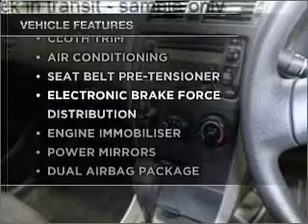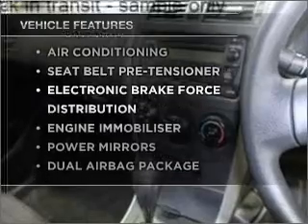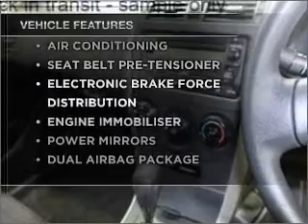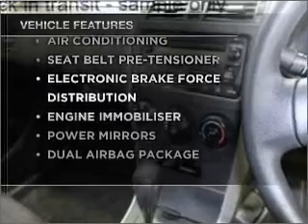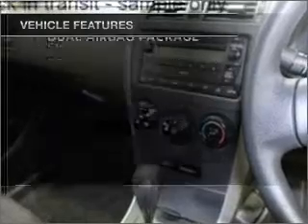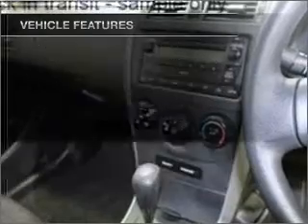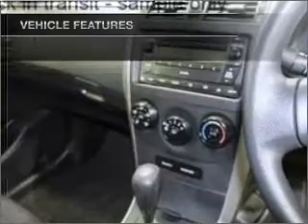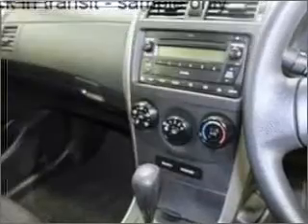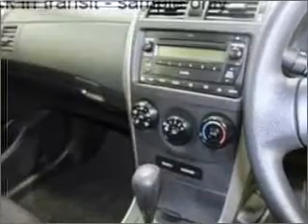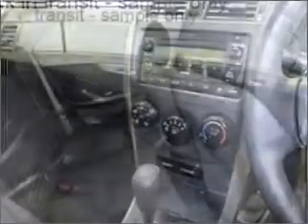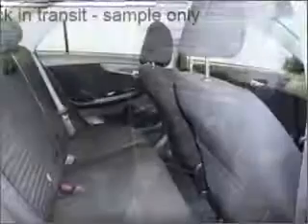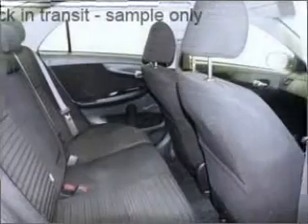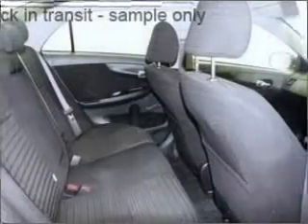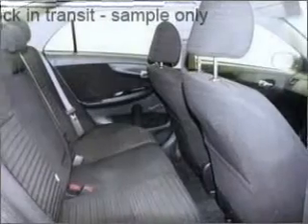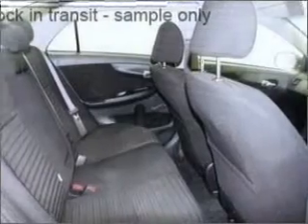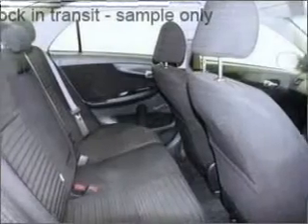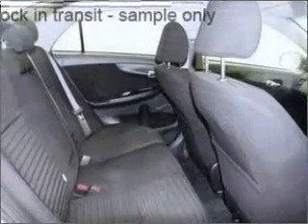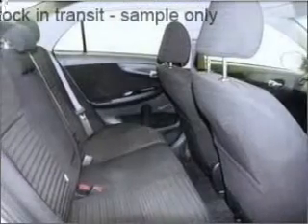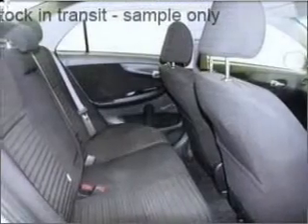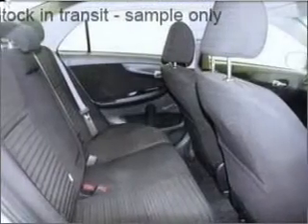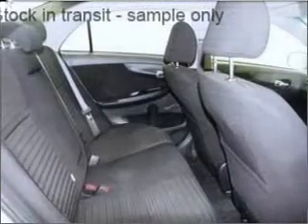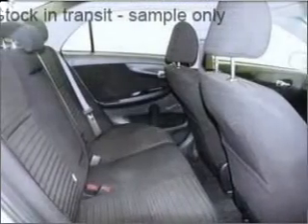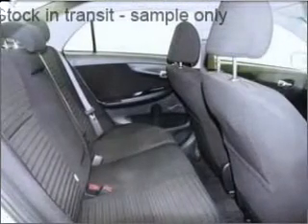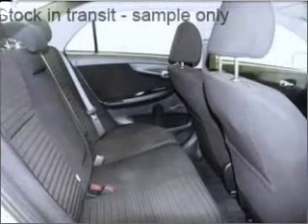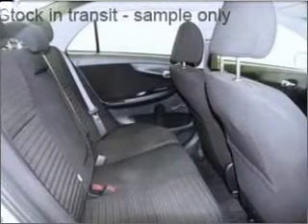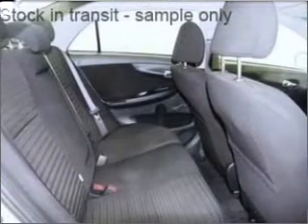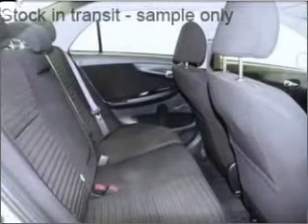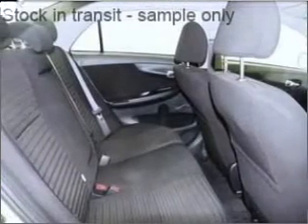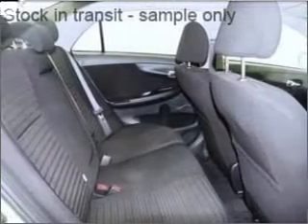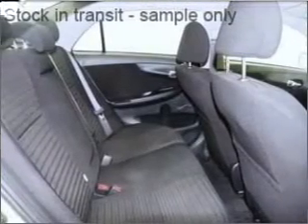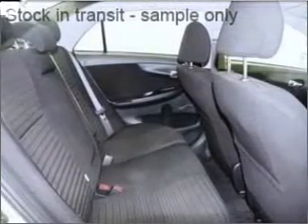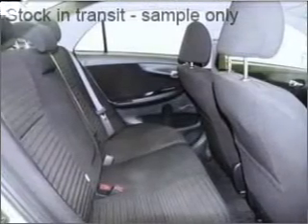Climate control, central locking, power windows, a CD player, power mirrors.